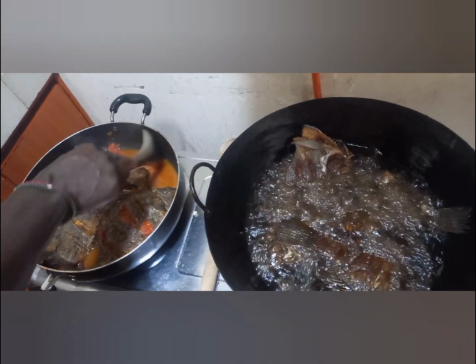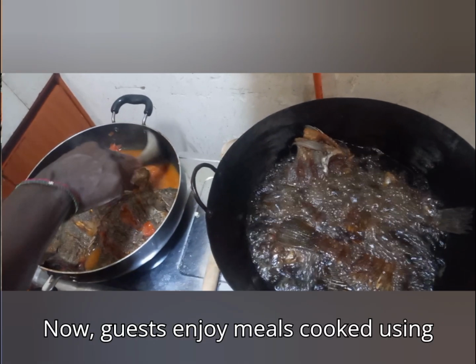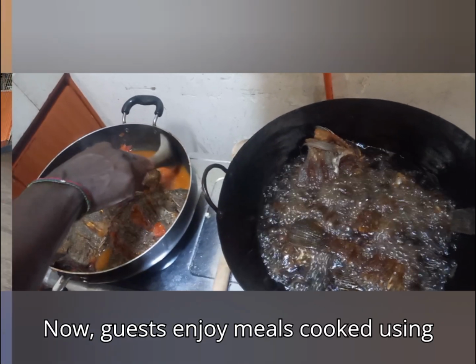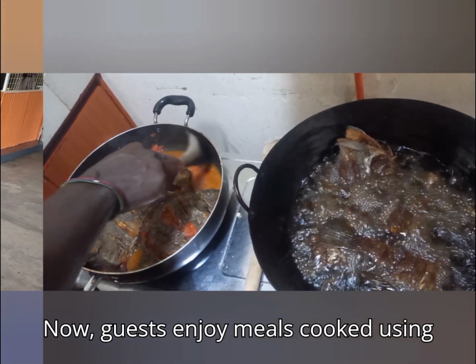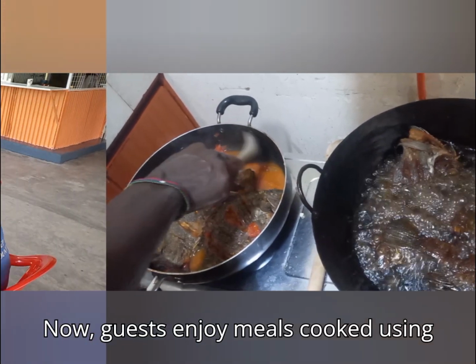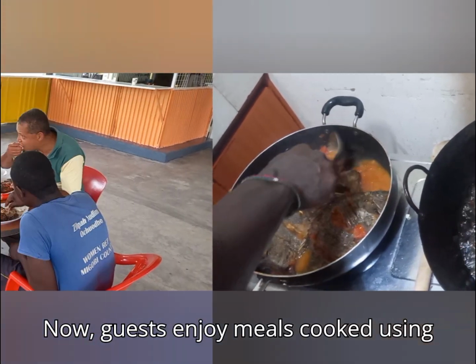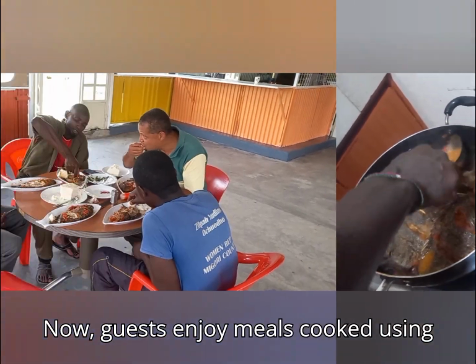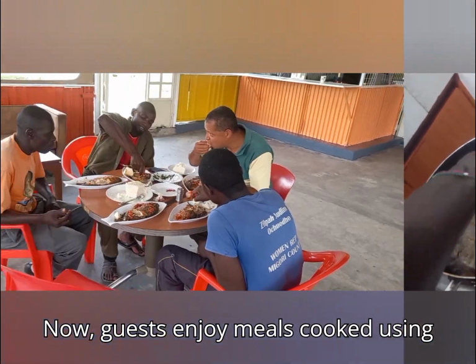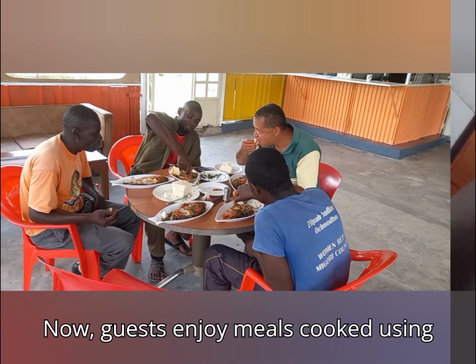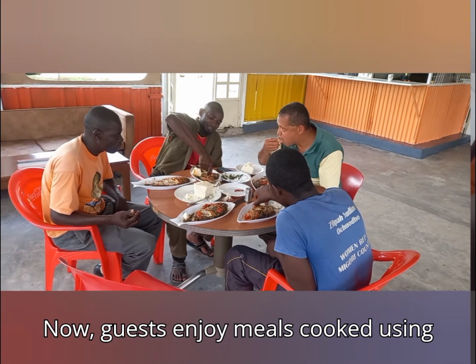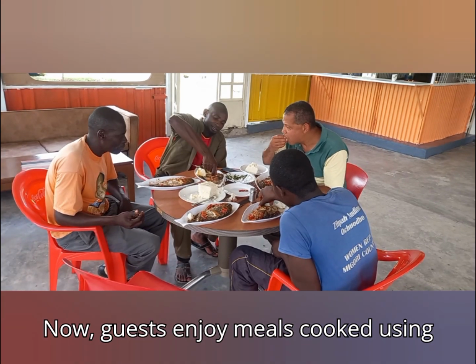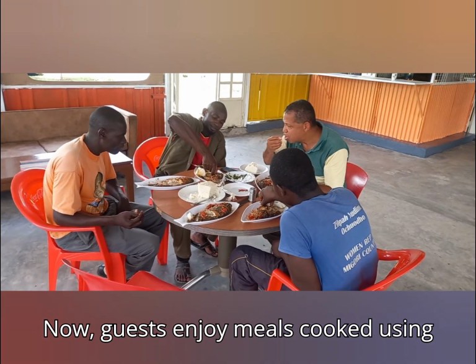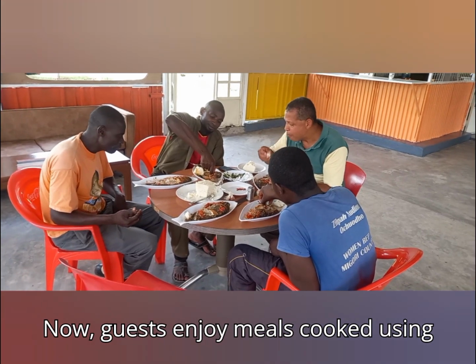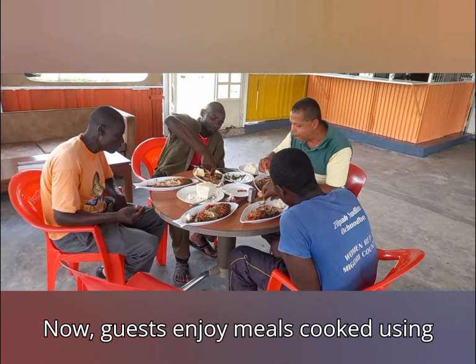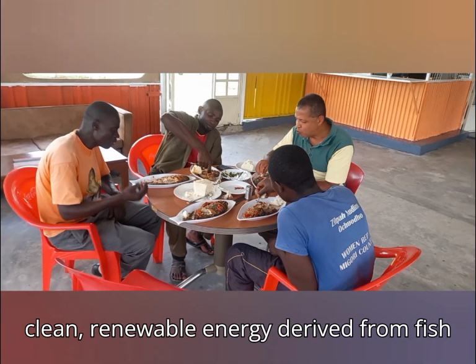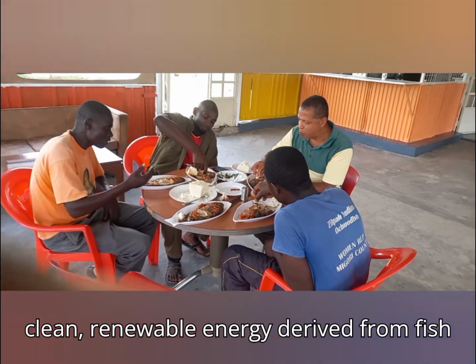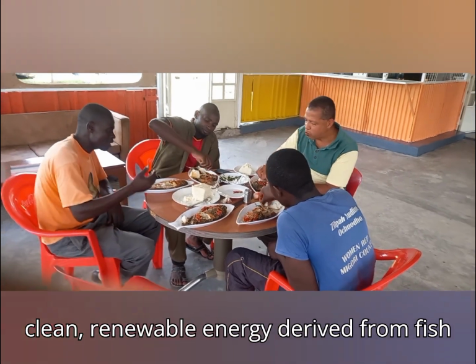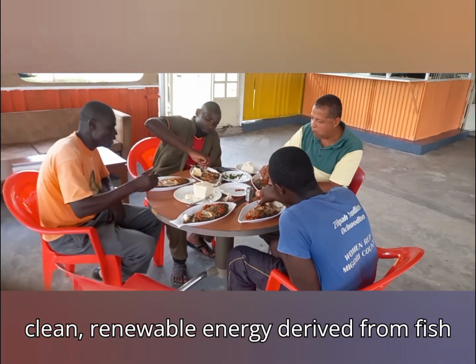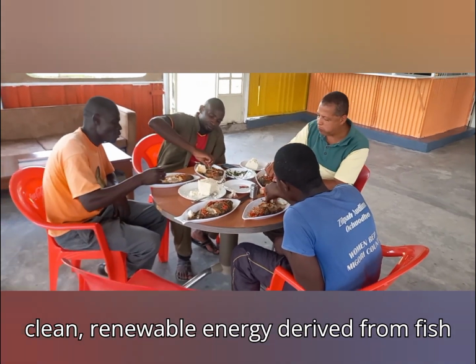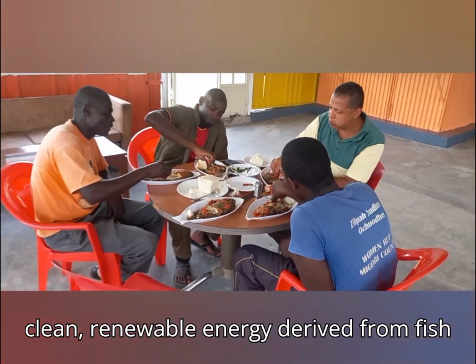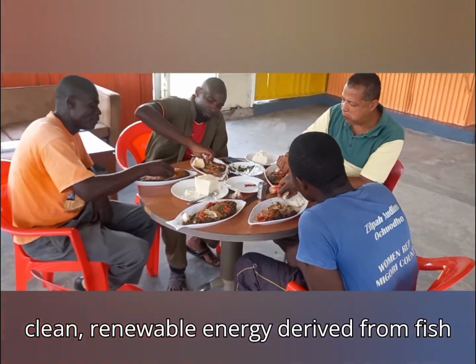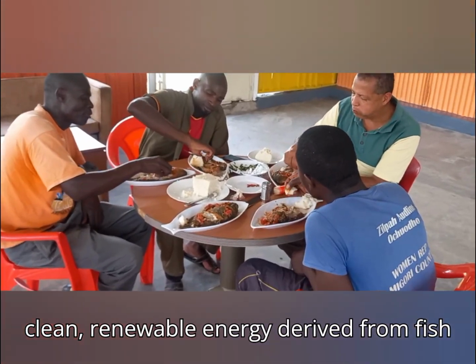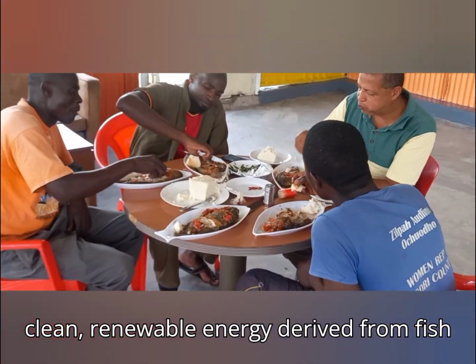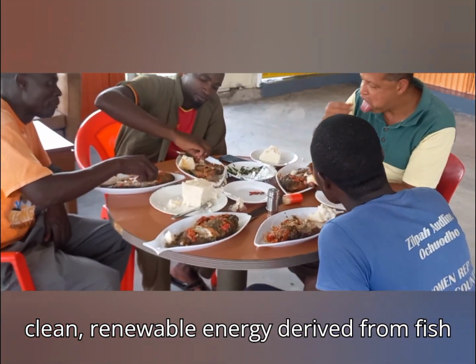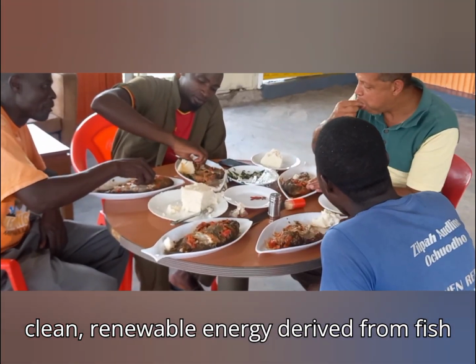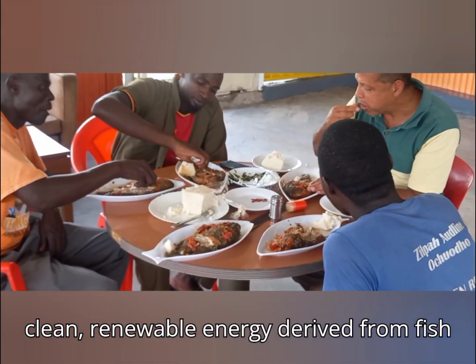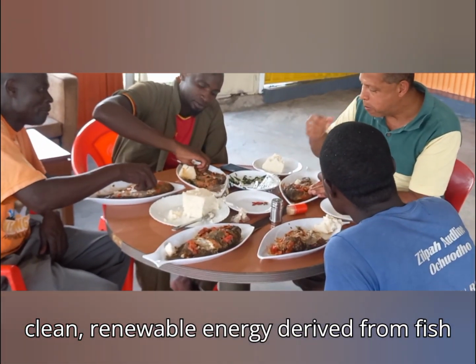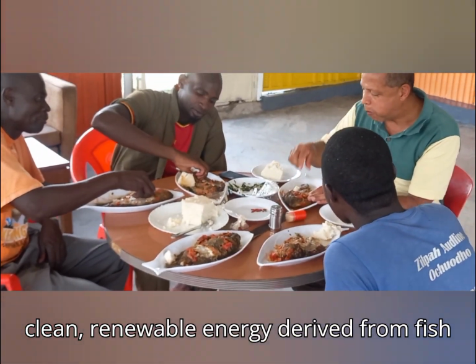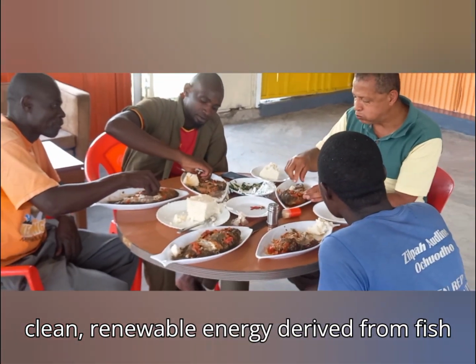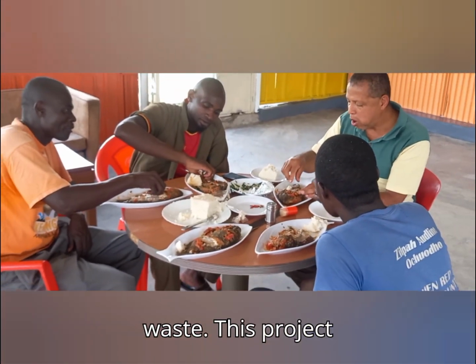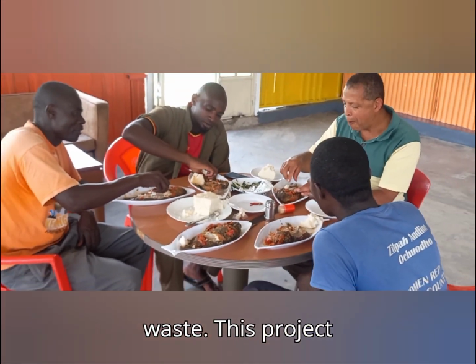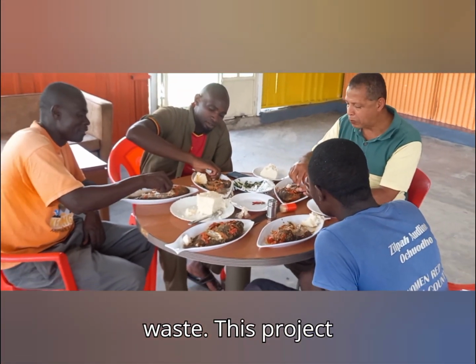Now, guests enjoy meals cooked using clean, renewable energy derived from fish waste.